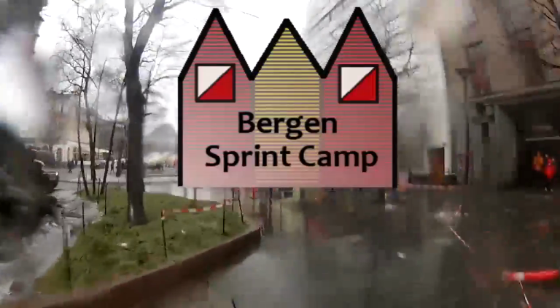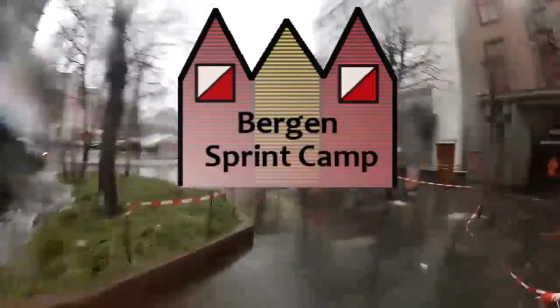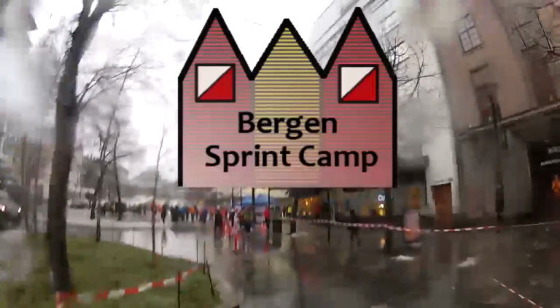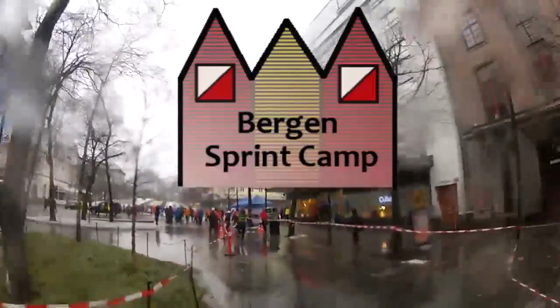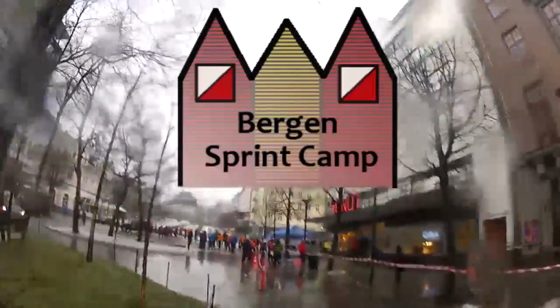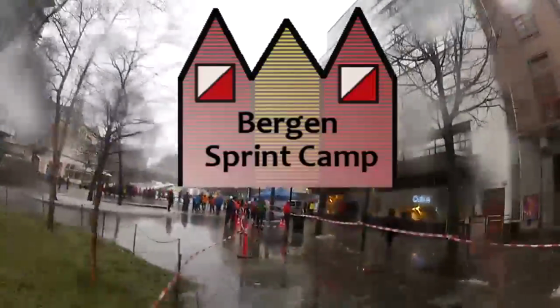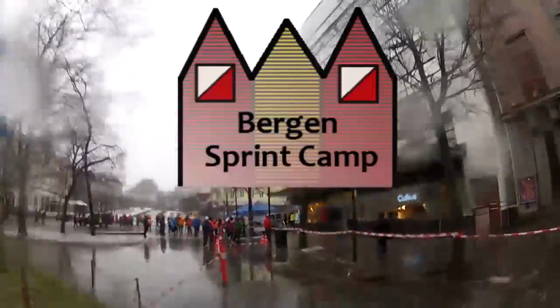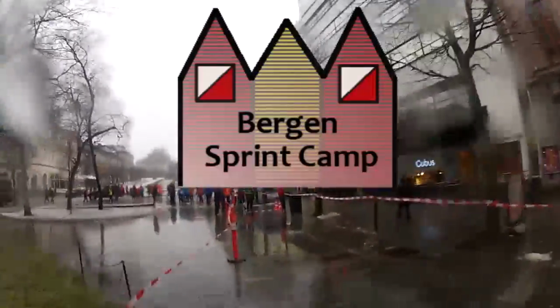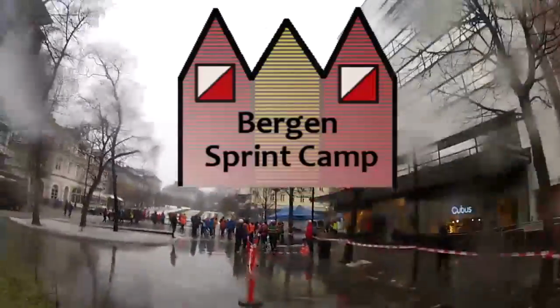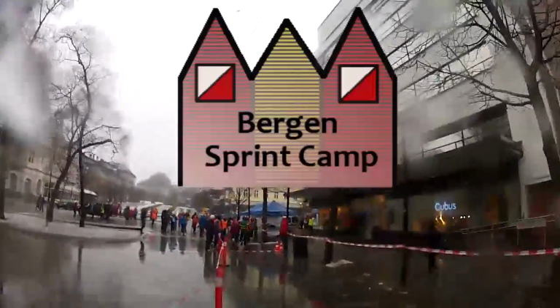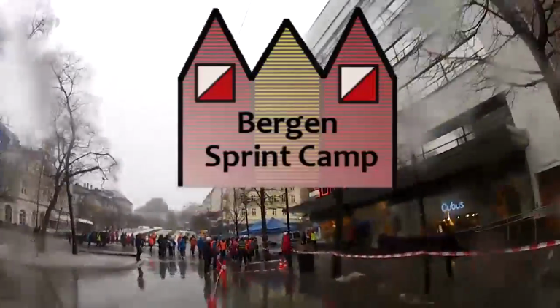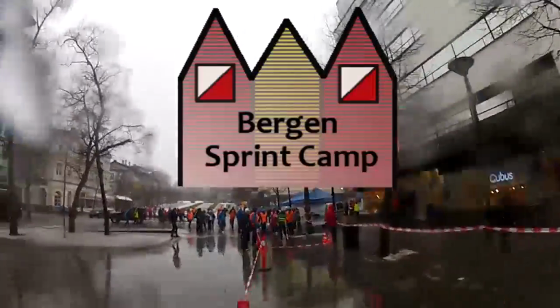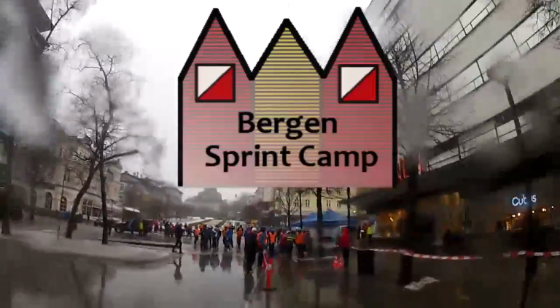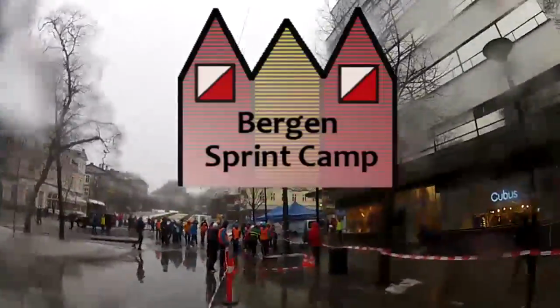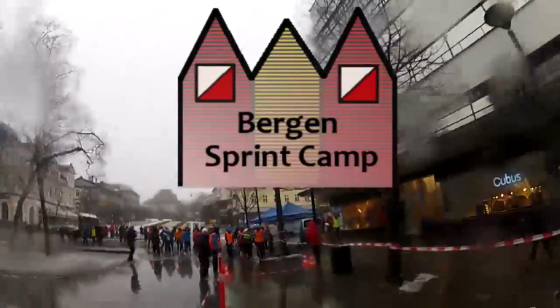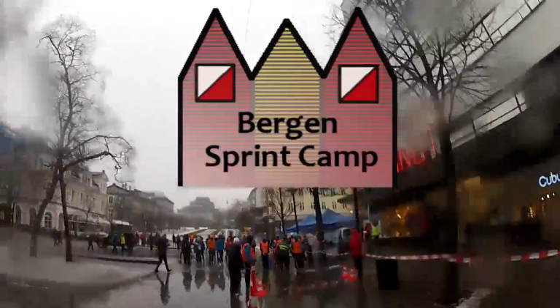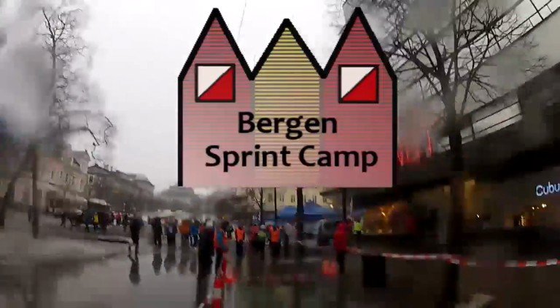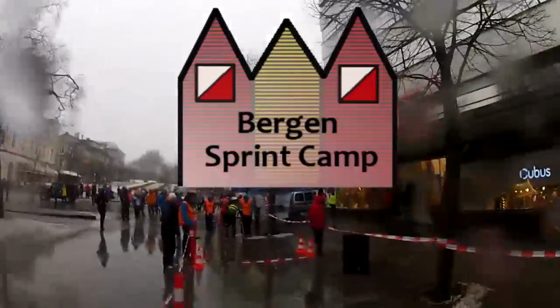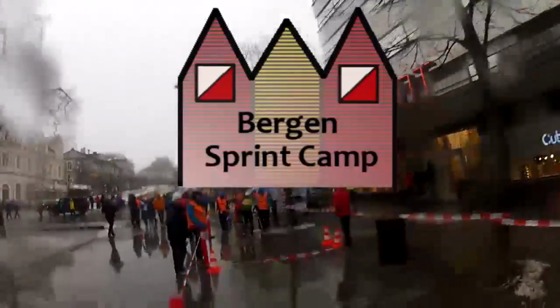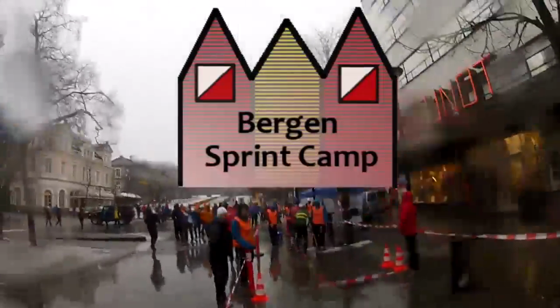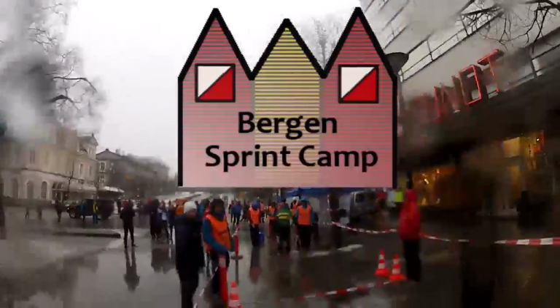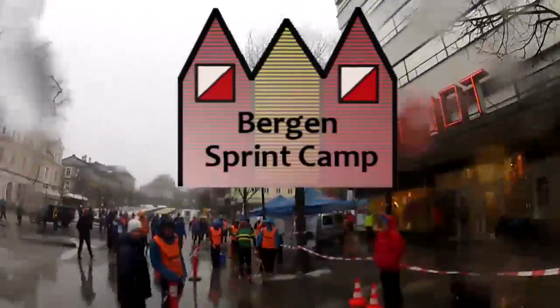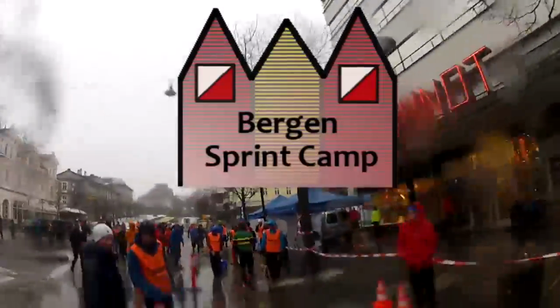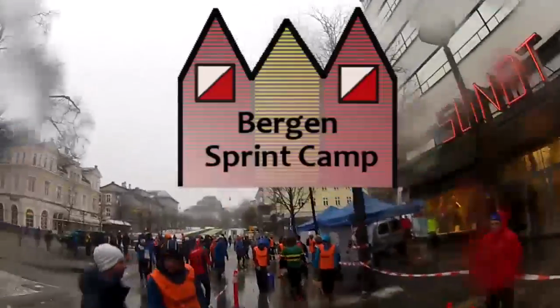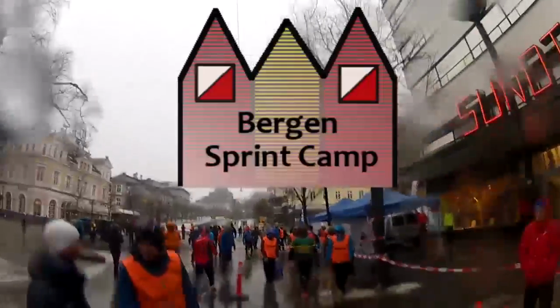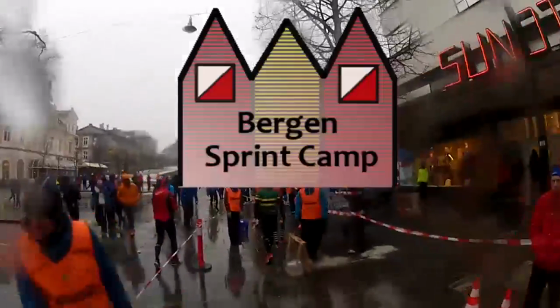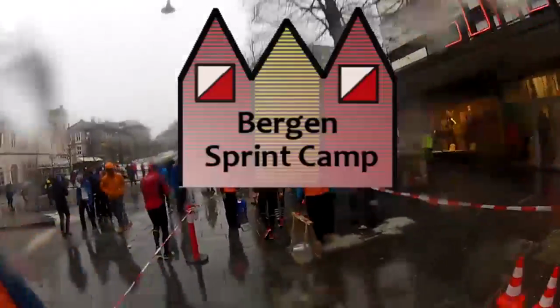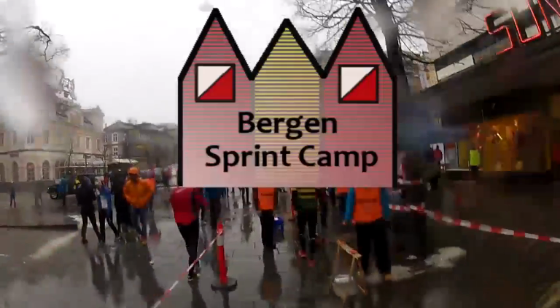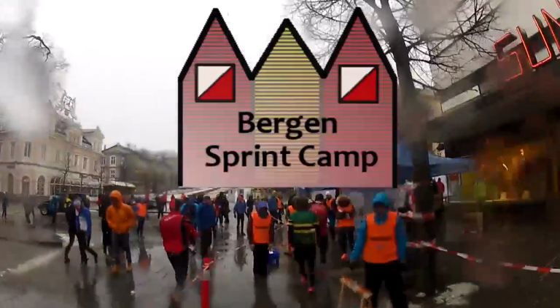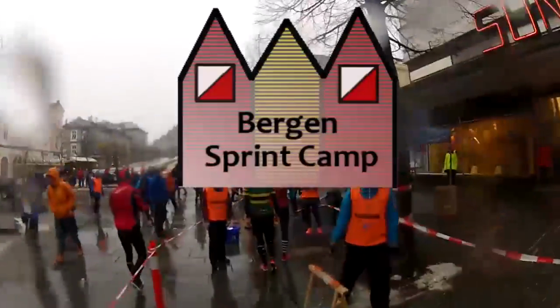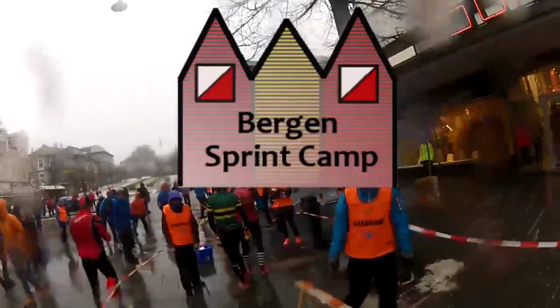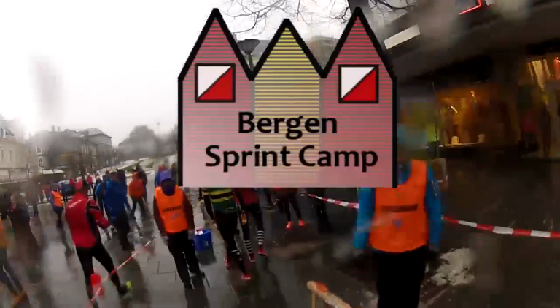But thanks a lot for taking us through the course, and welcome back to Bergen sprint camp 2014.